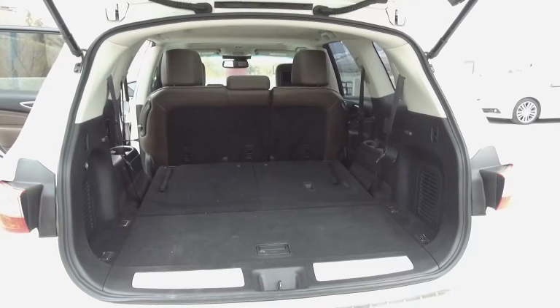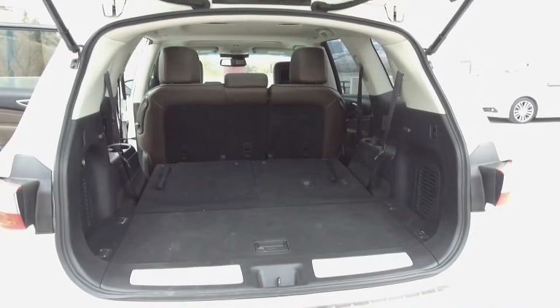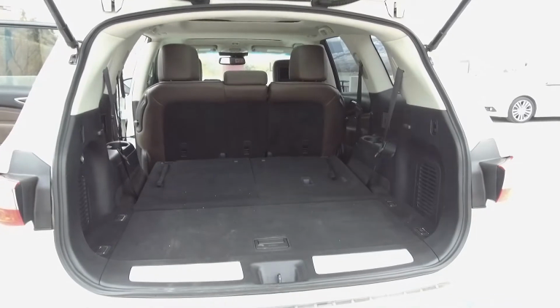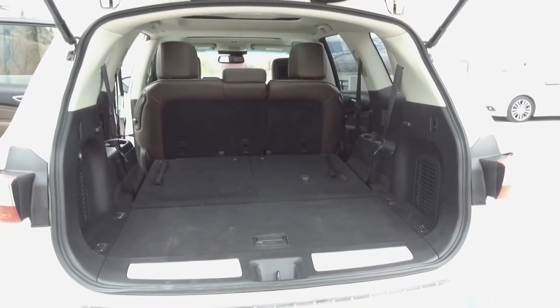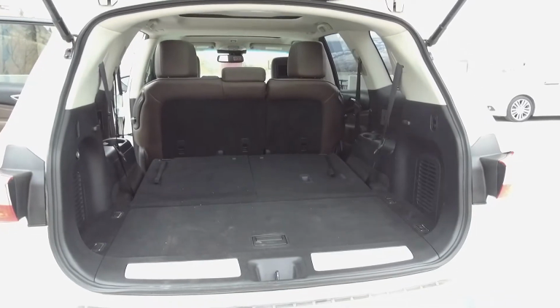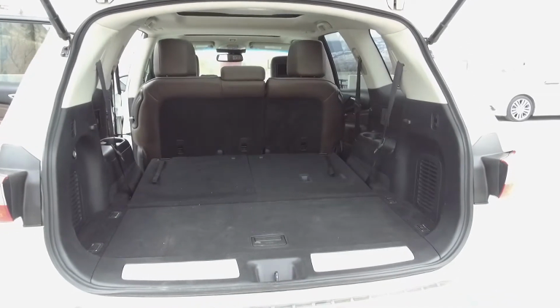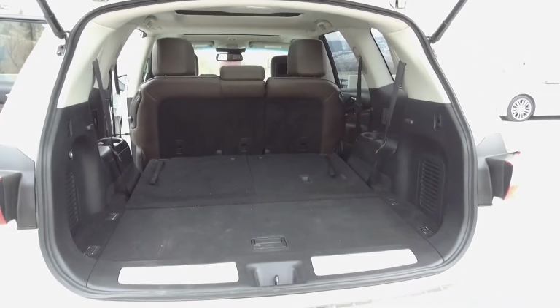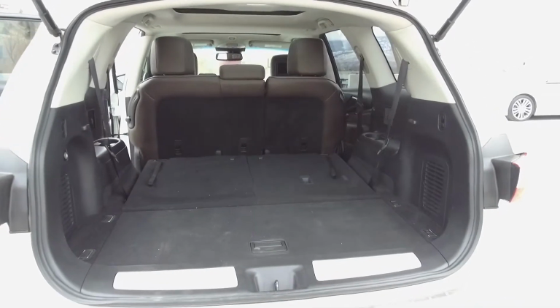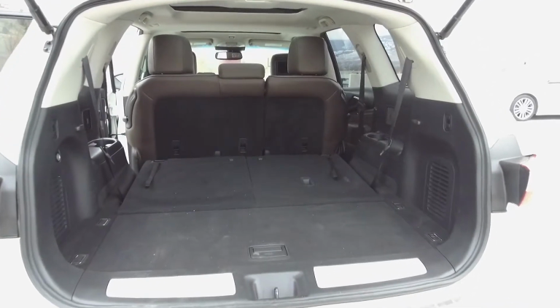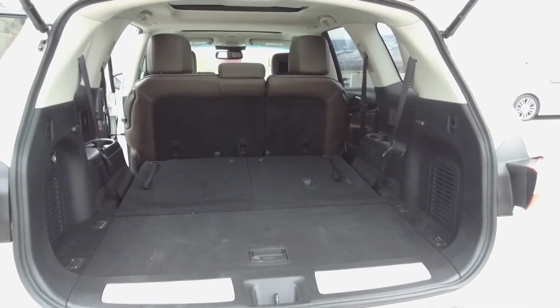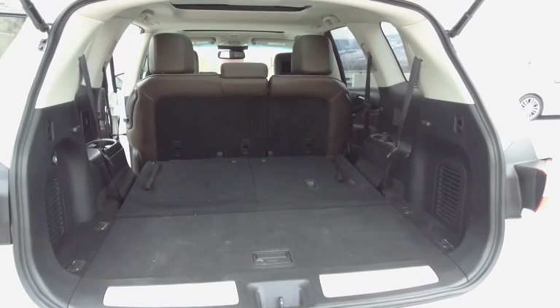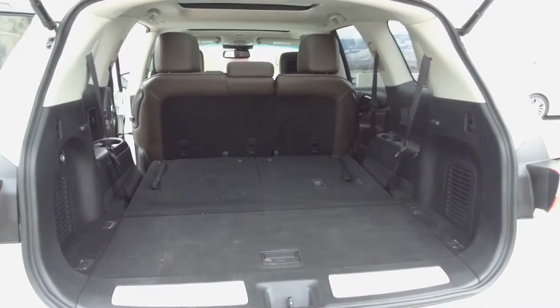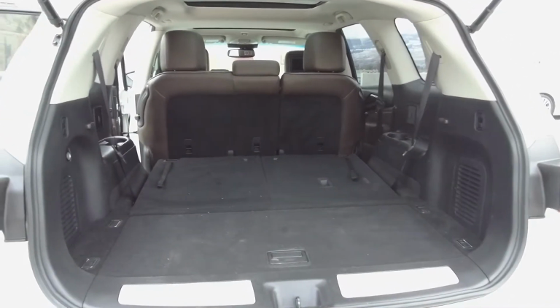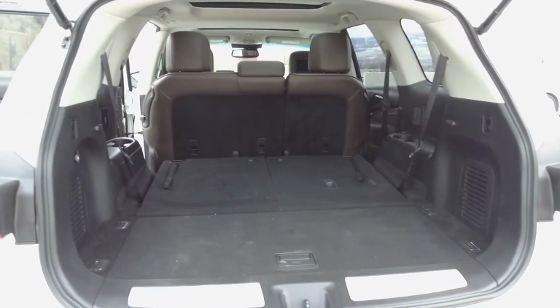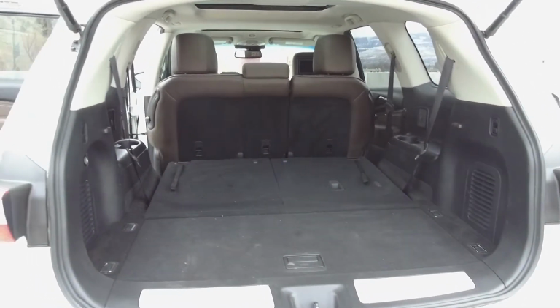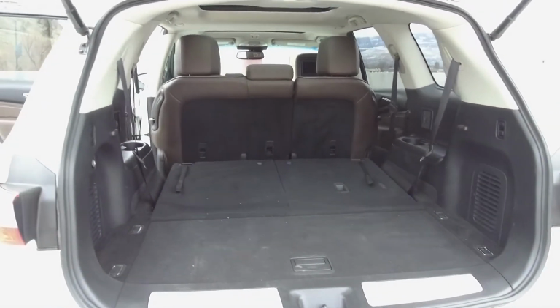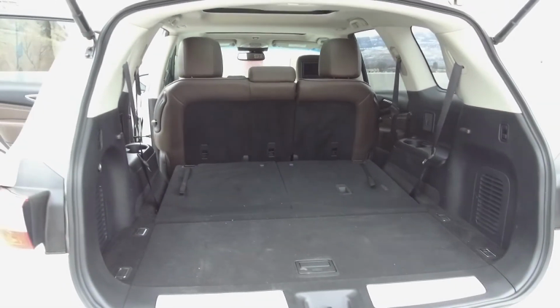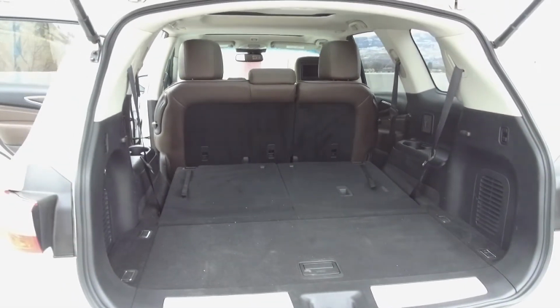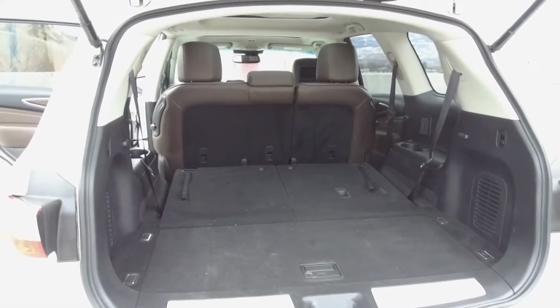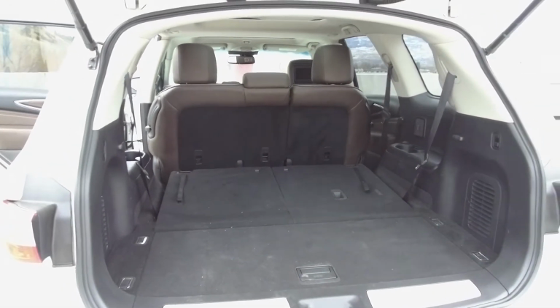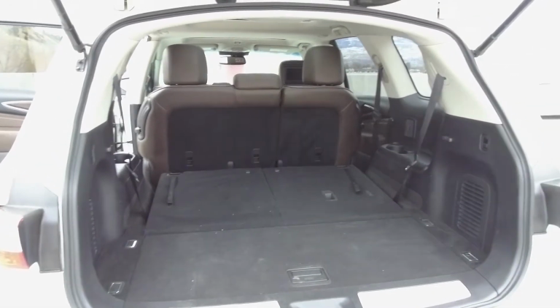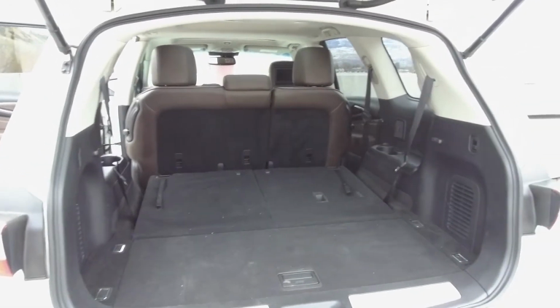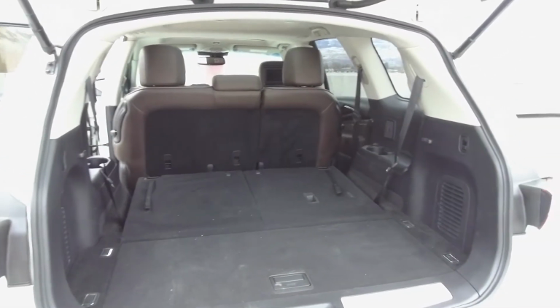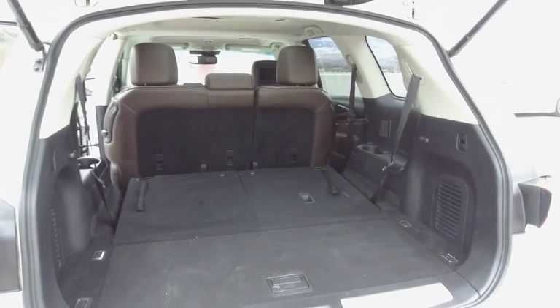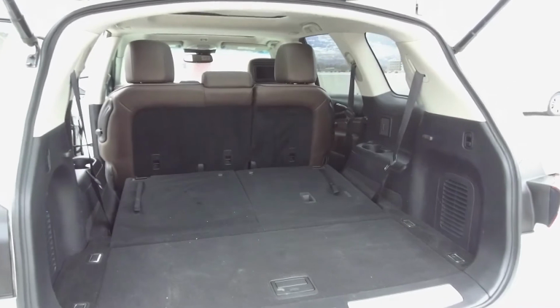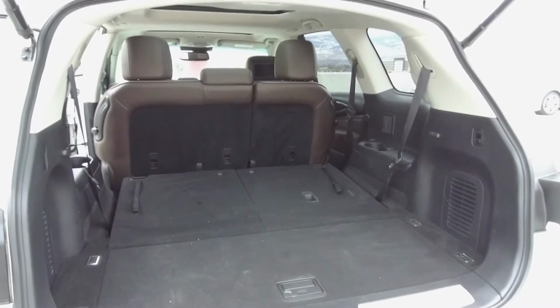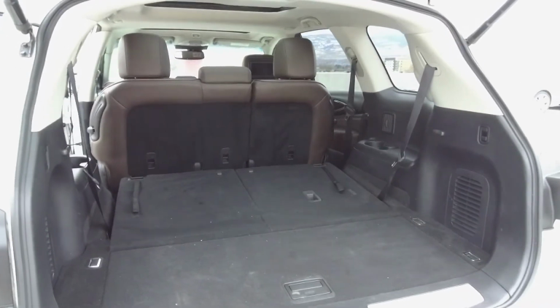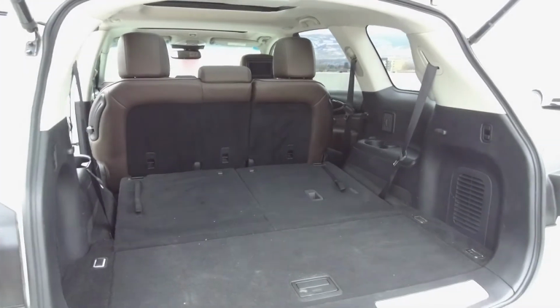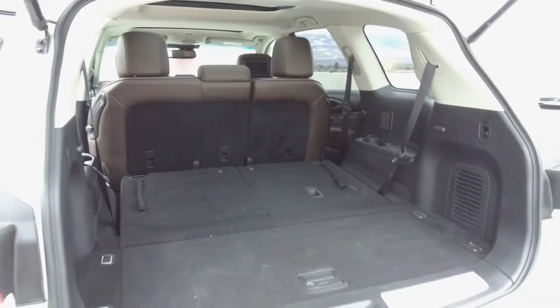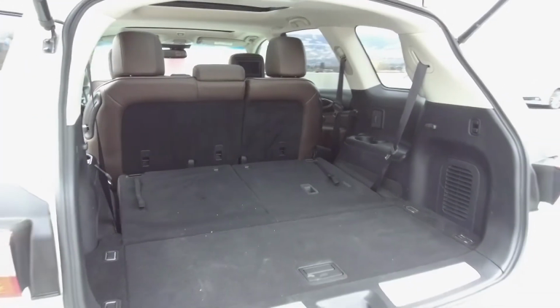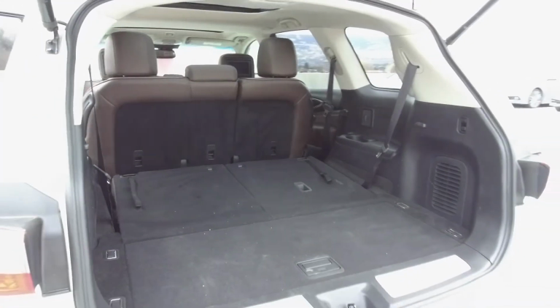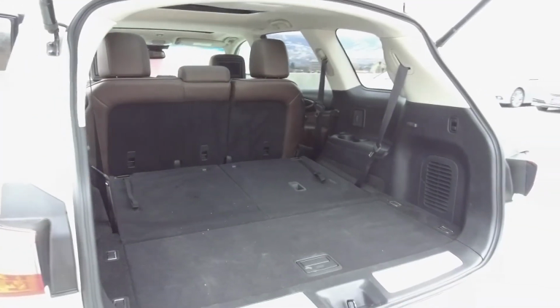In the very back we've got a spacious trunk with a power lift gate. Here the third row of seats have been folded down to demonstrate the extra space.